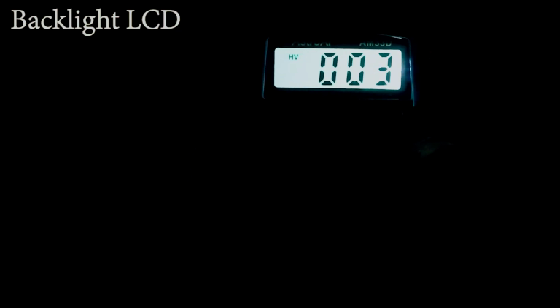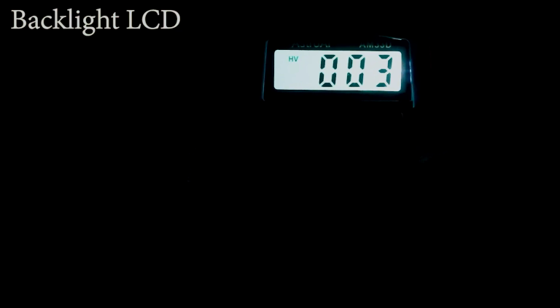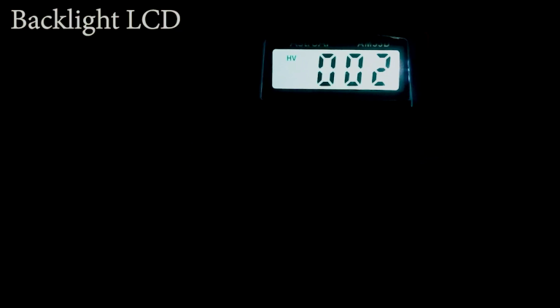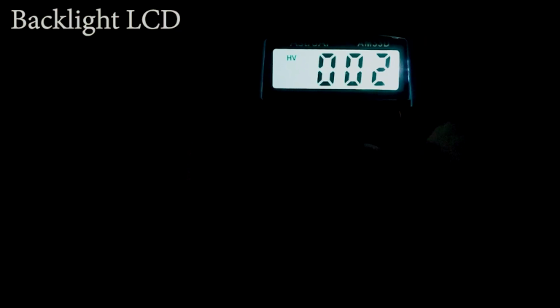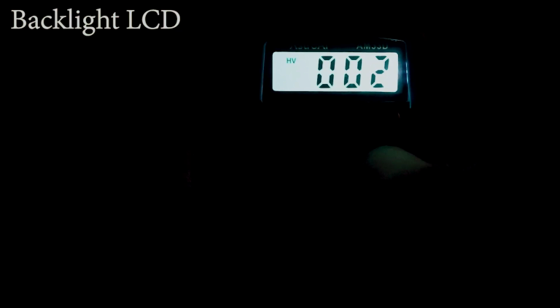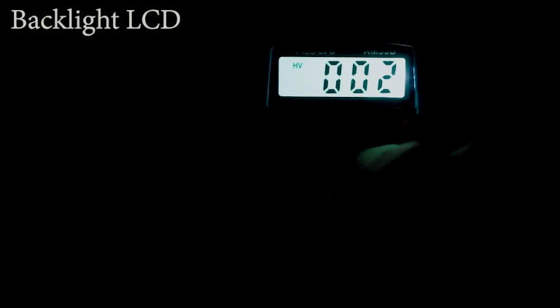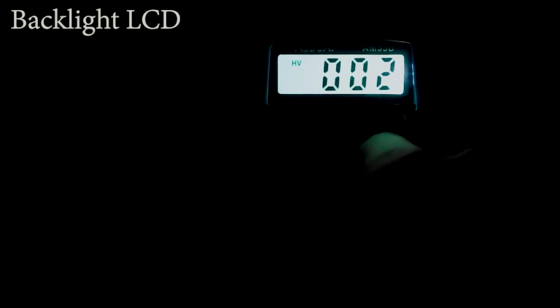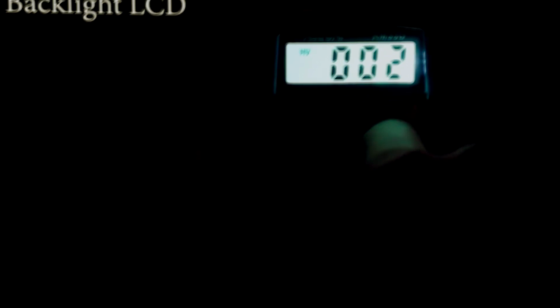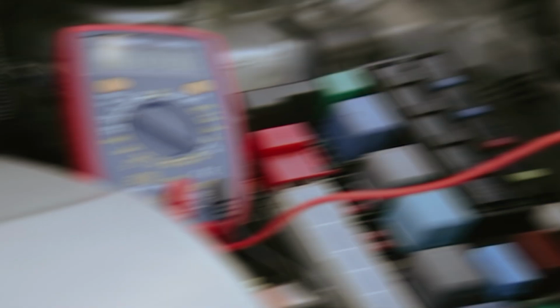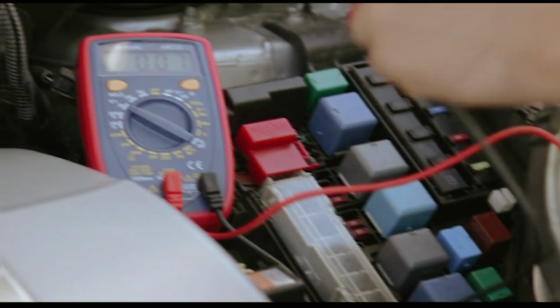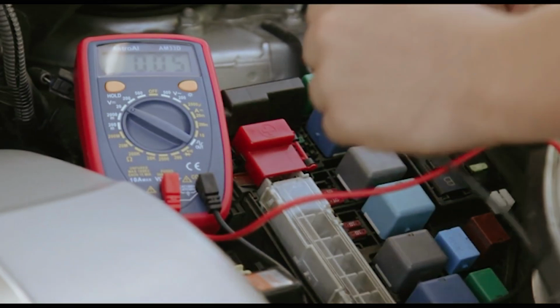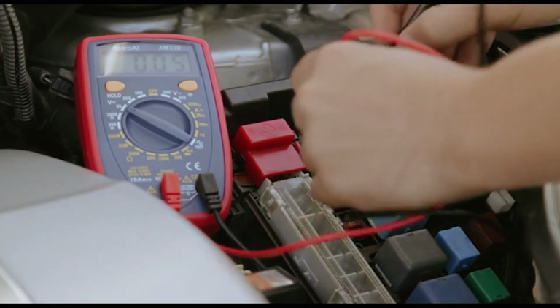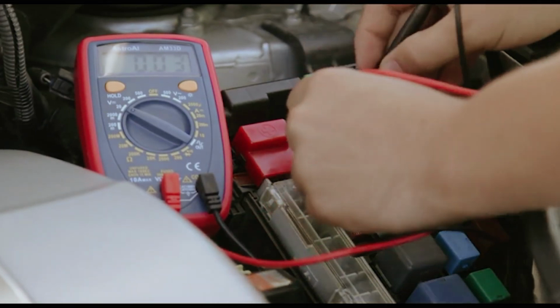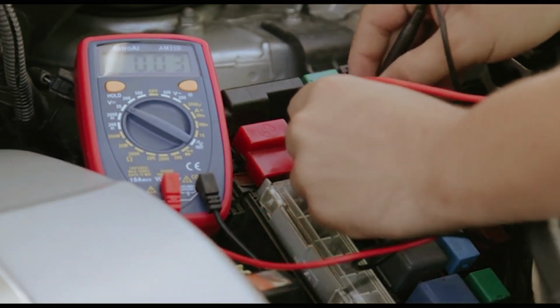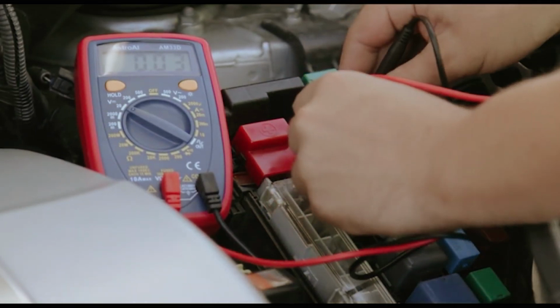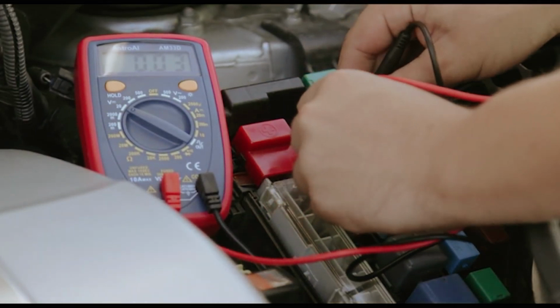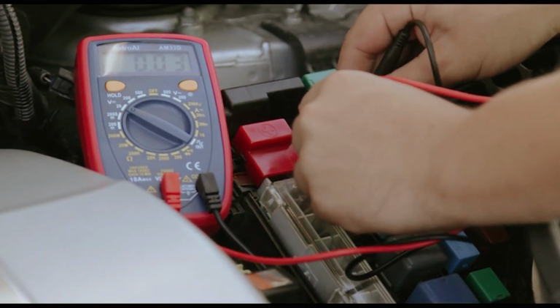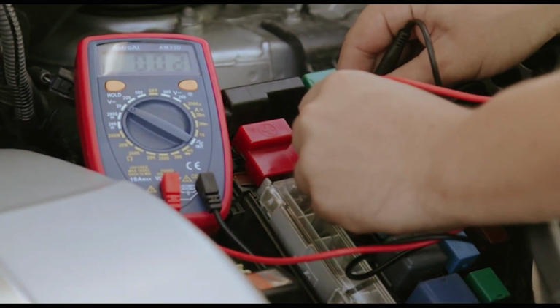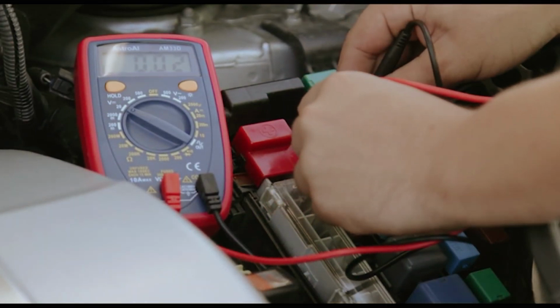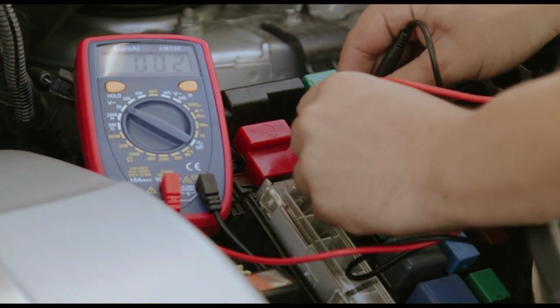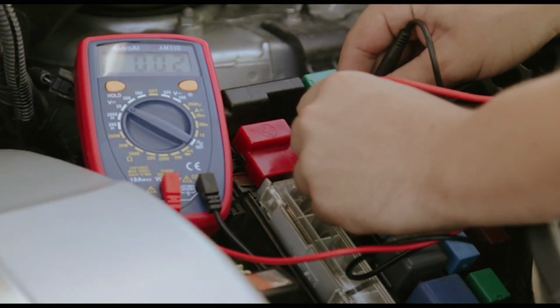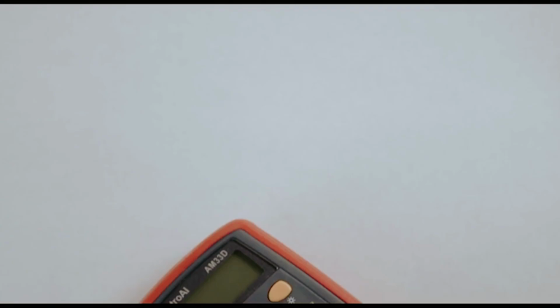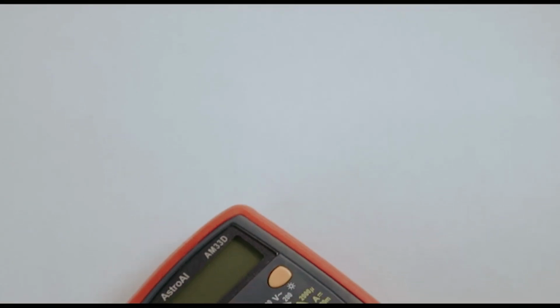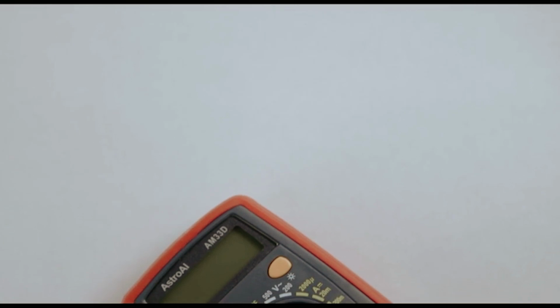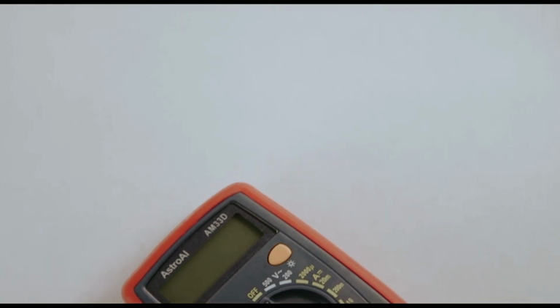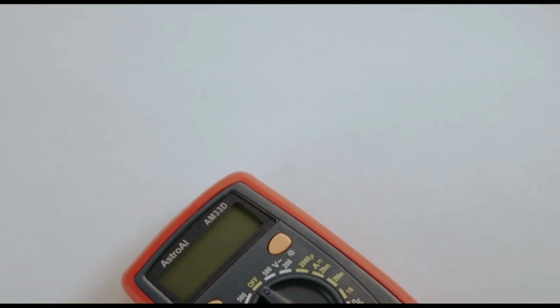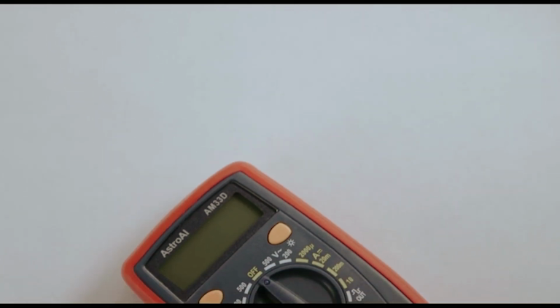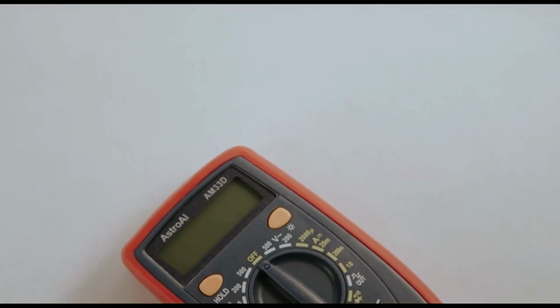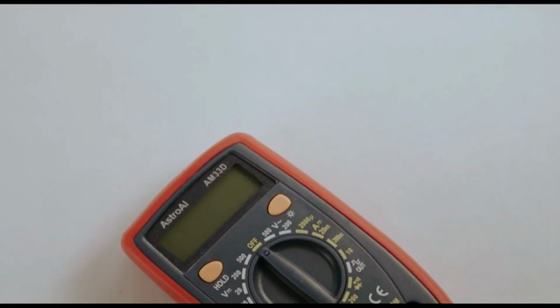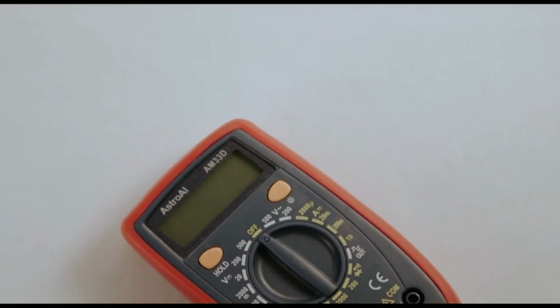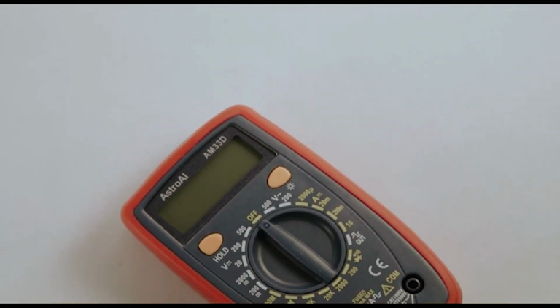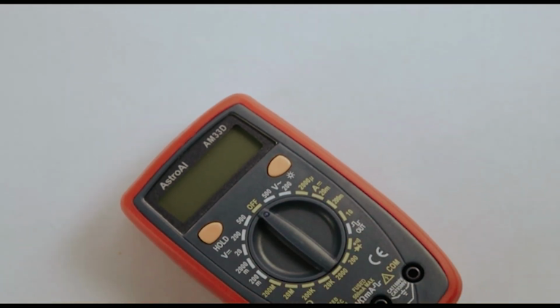Whether it's checking battery life or ensuring your appliances are running correctly, this multimeter is a solid choice for your toolbox.